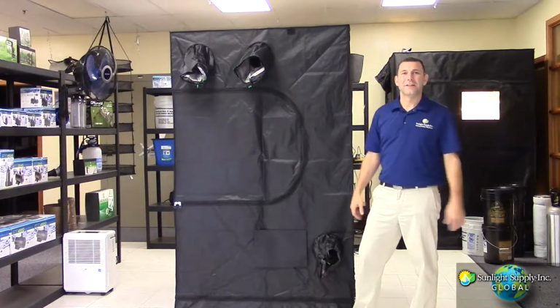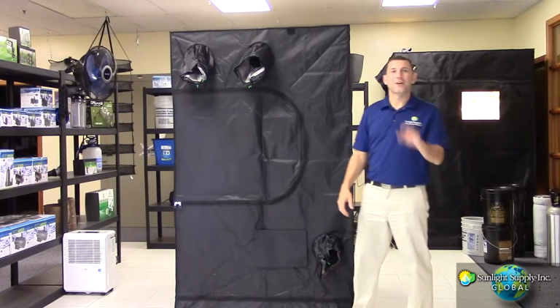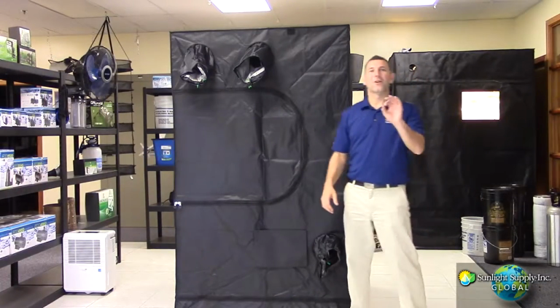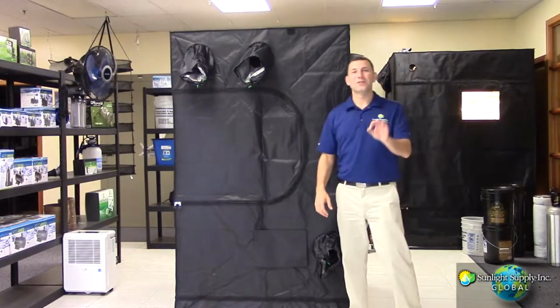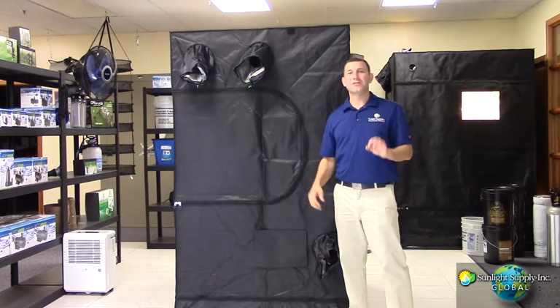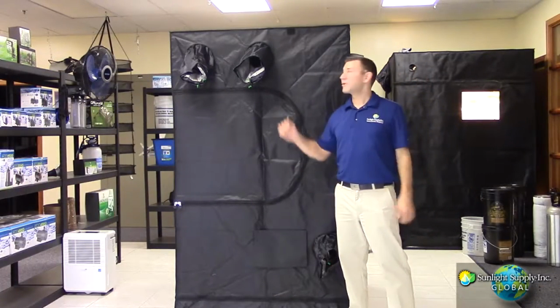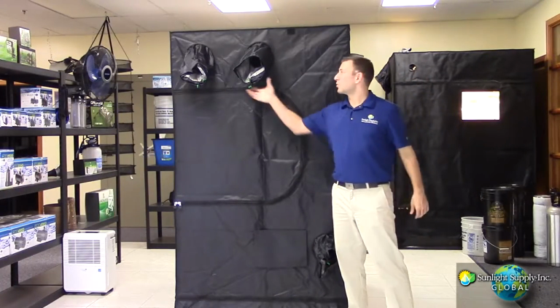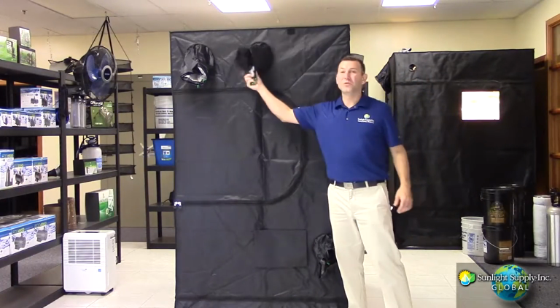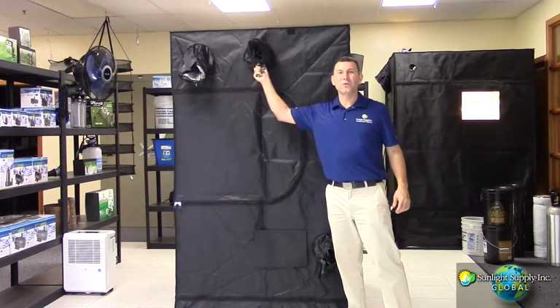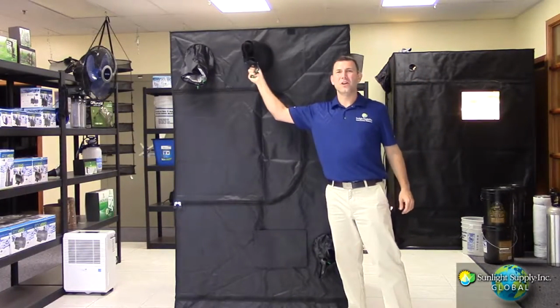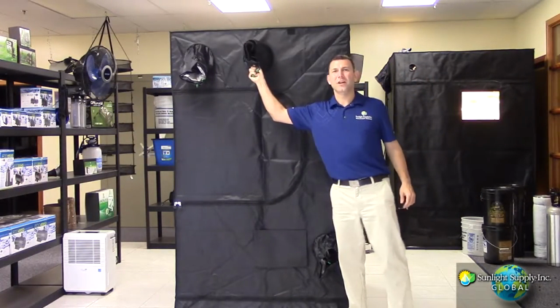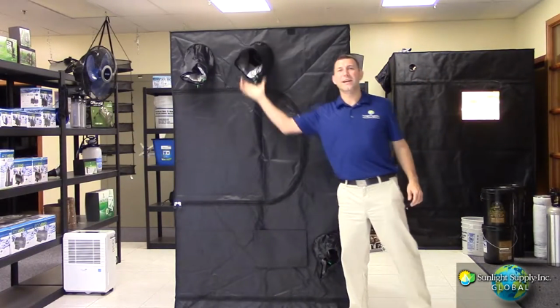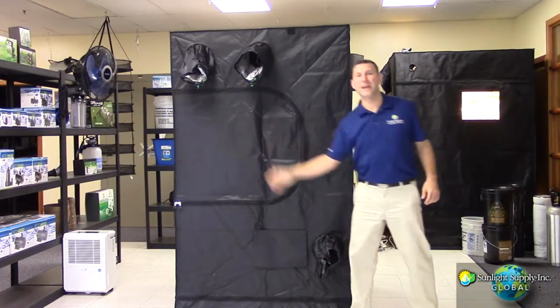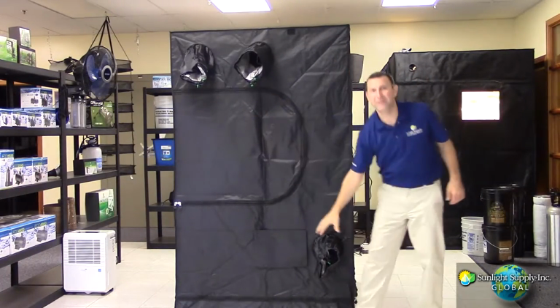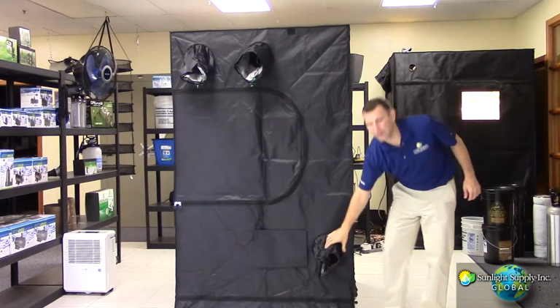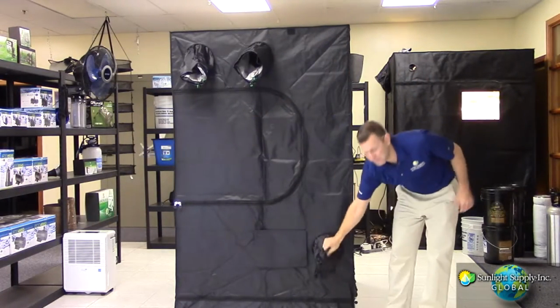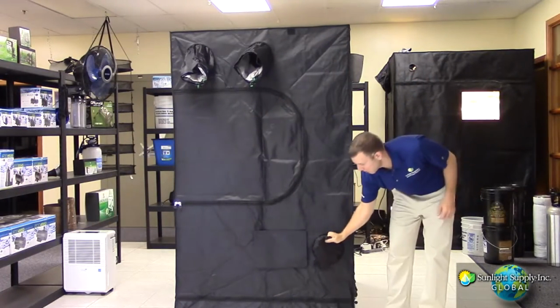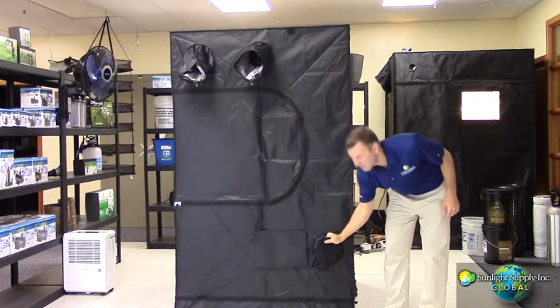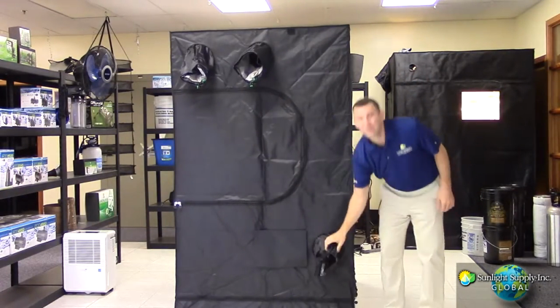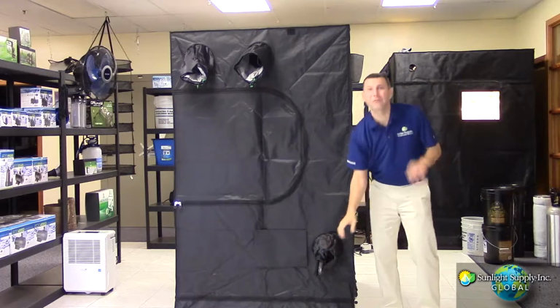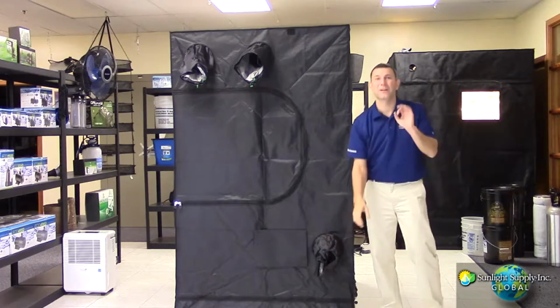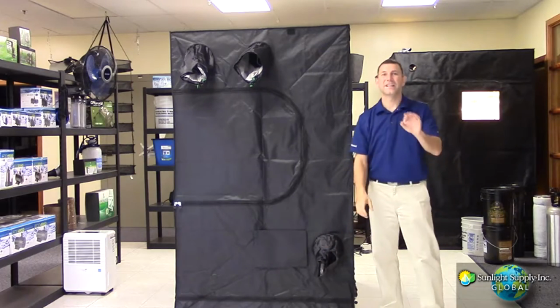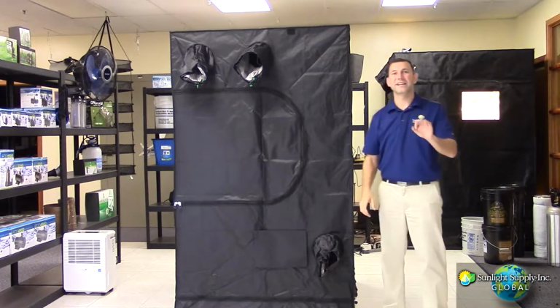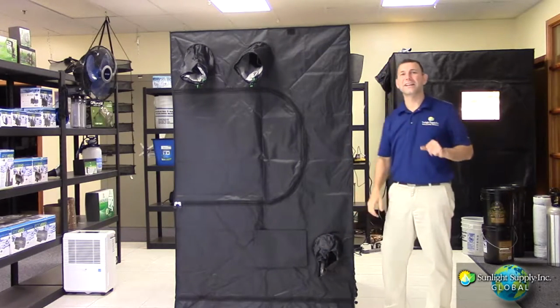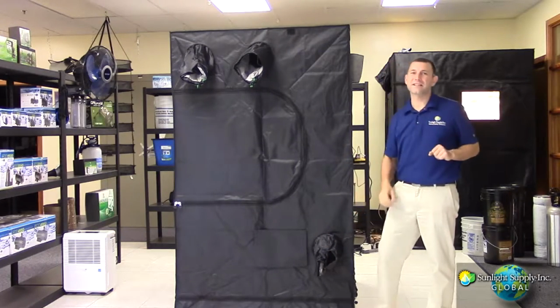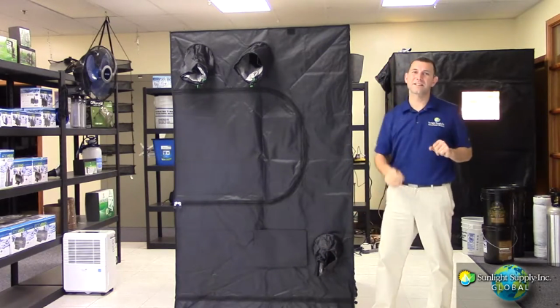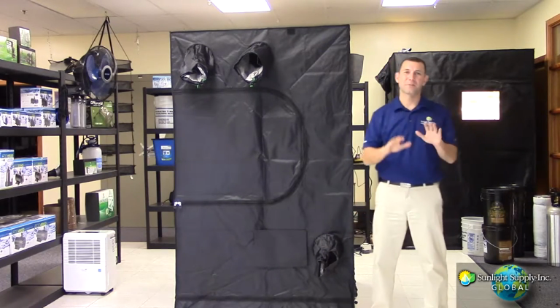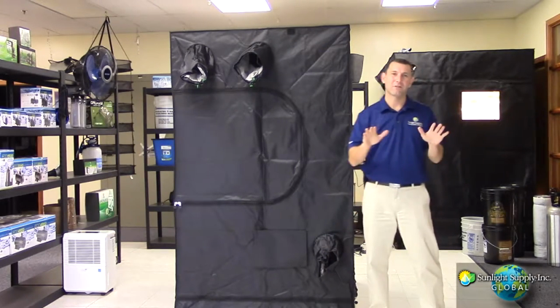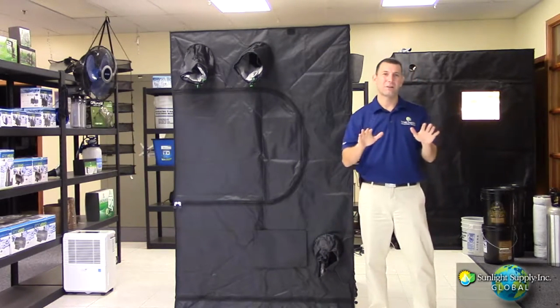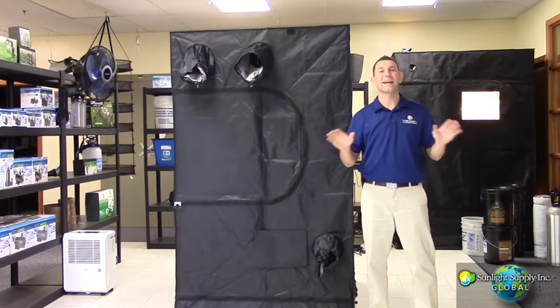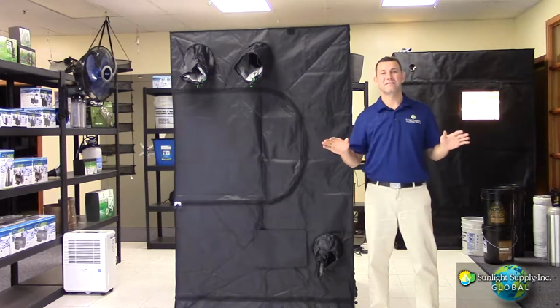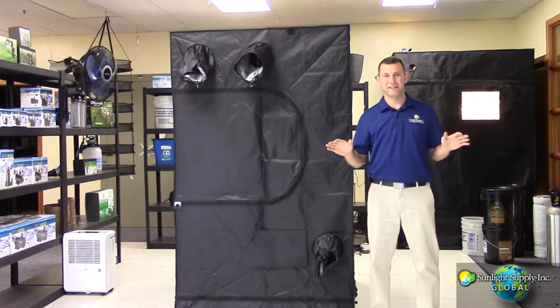There are also adjustable dual sock lamp and ventilation ports for easy clean access to your power supply and ducting.